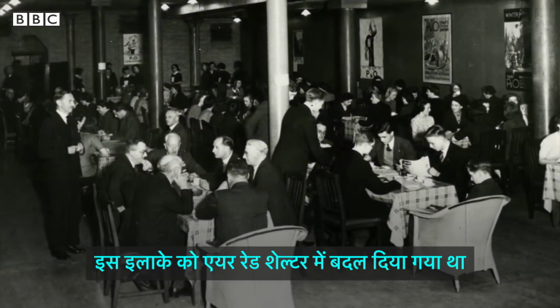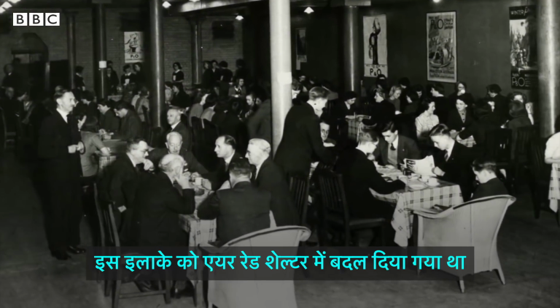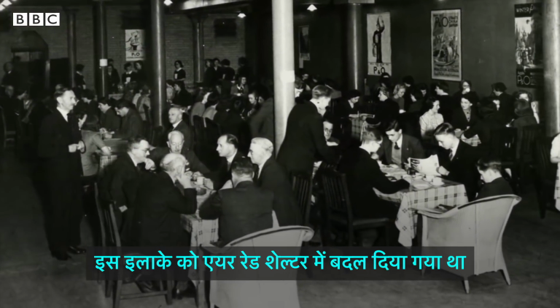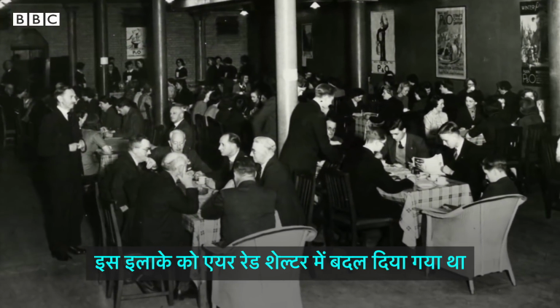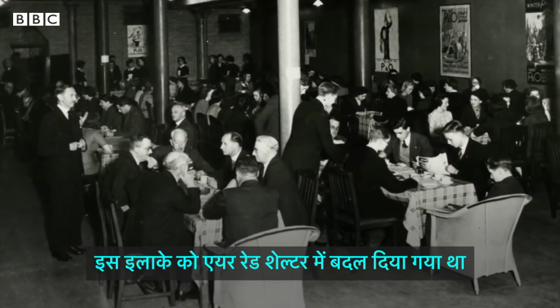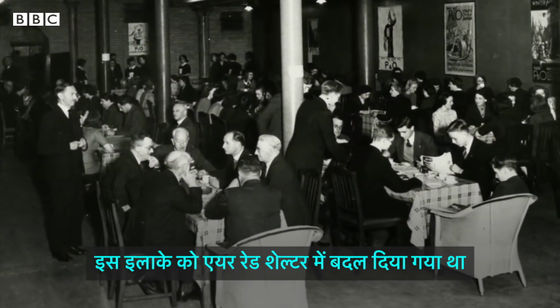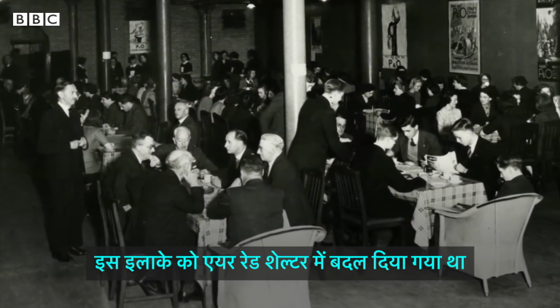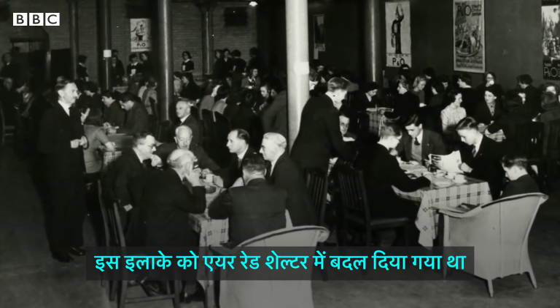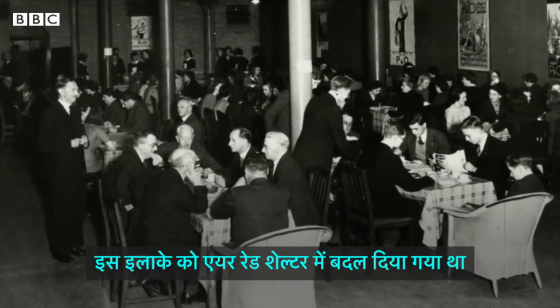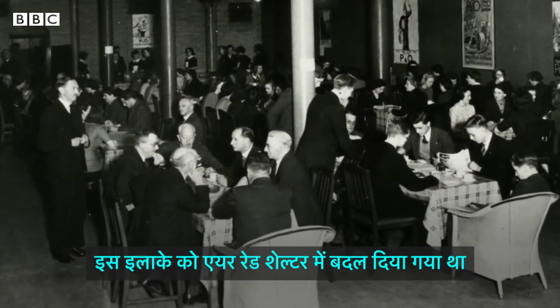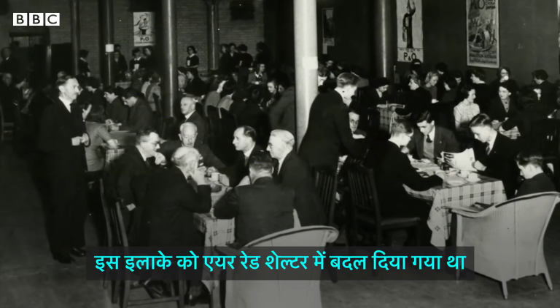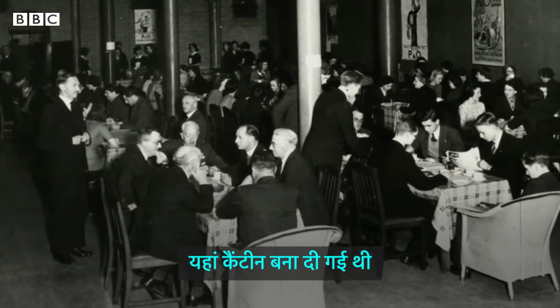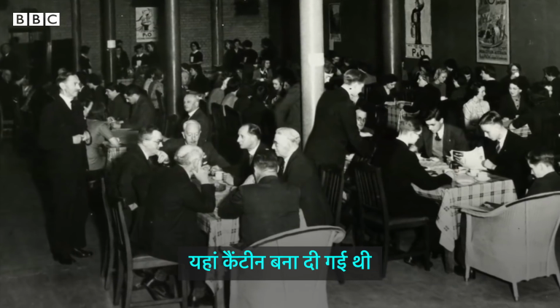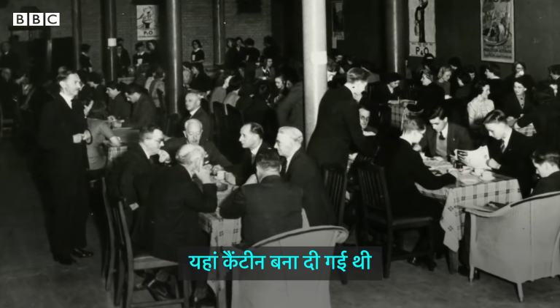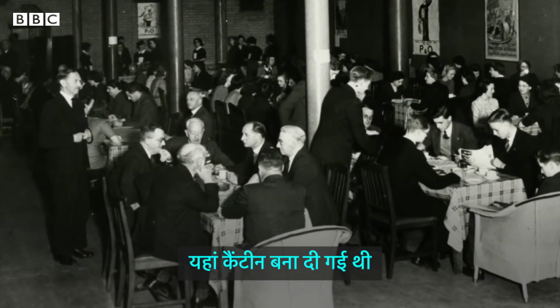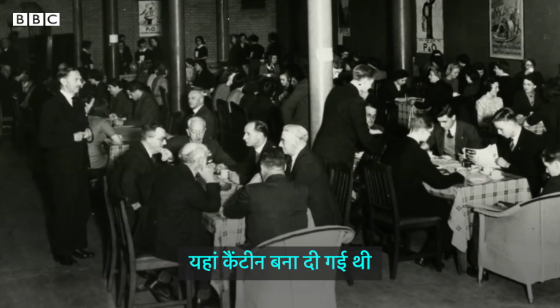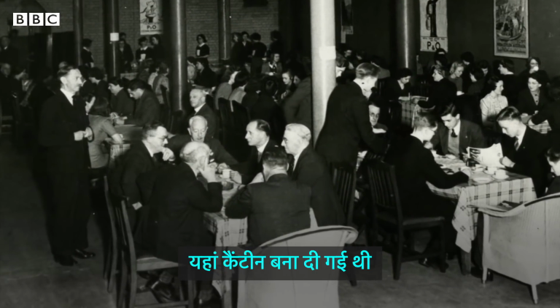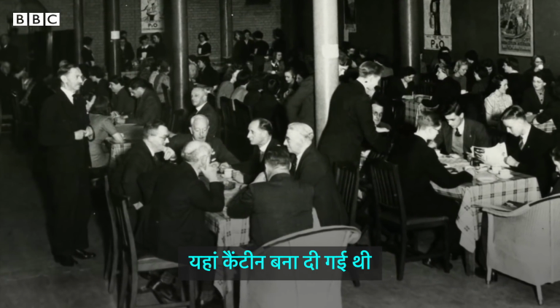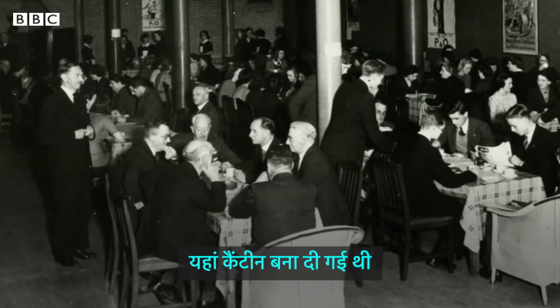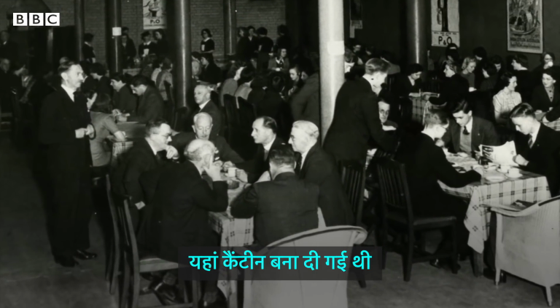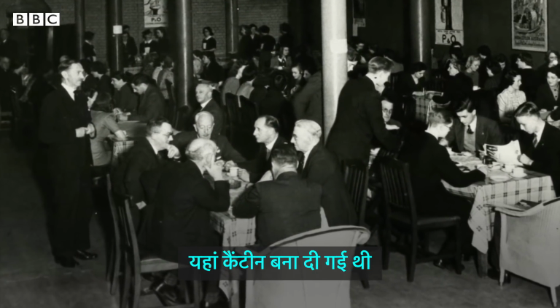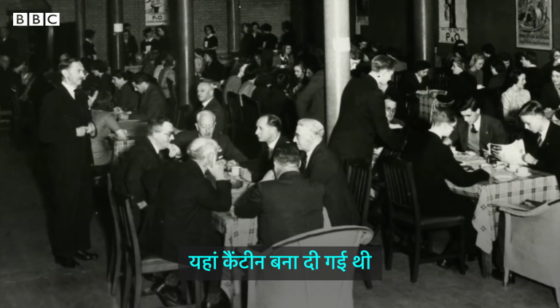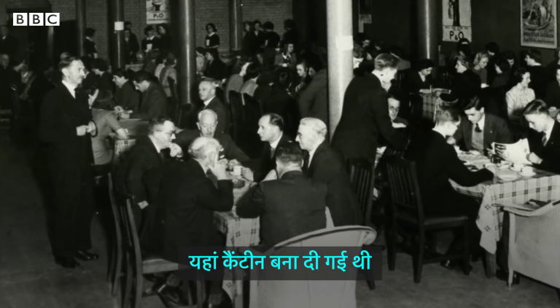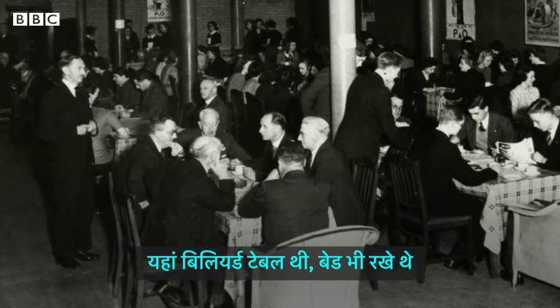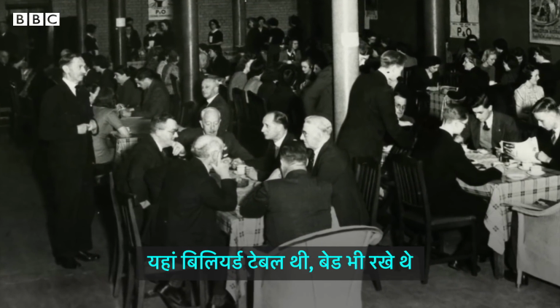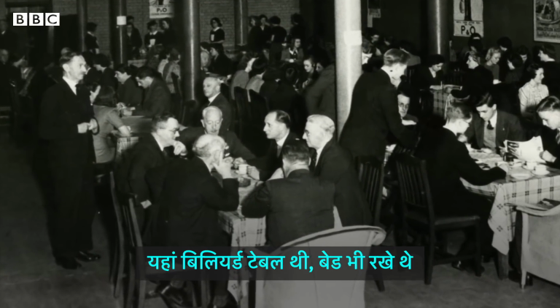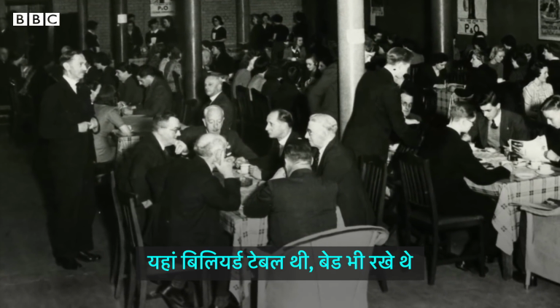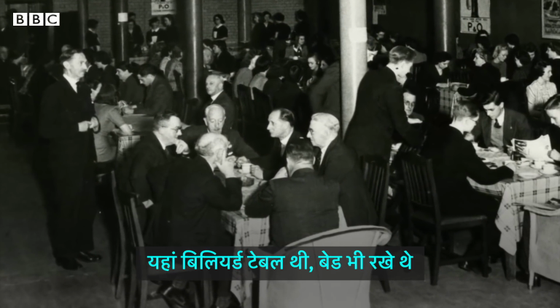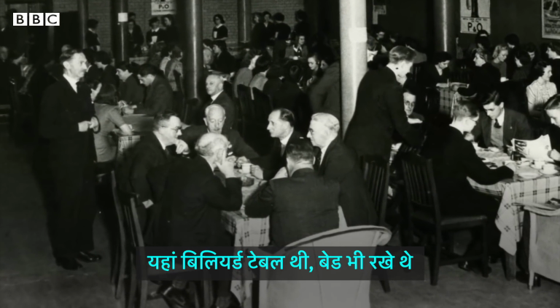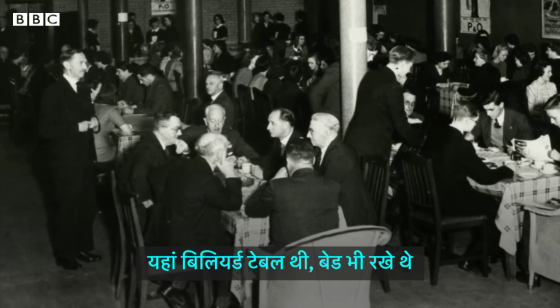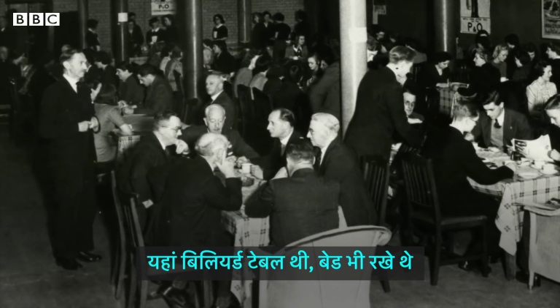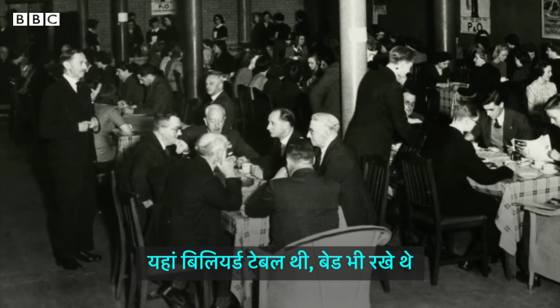The area was used as an air raid shelter — it had a canteen, a billiards table, and beds.